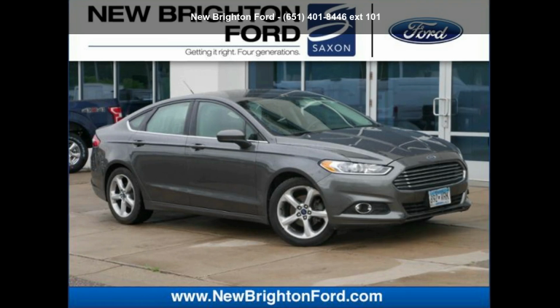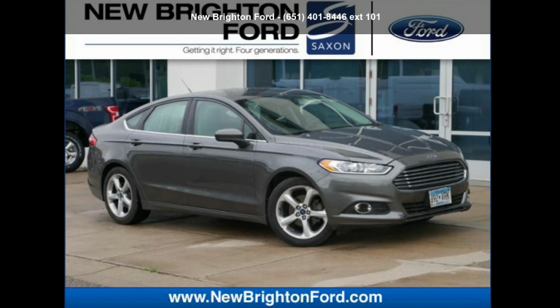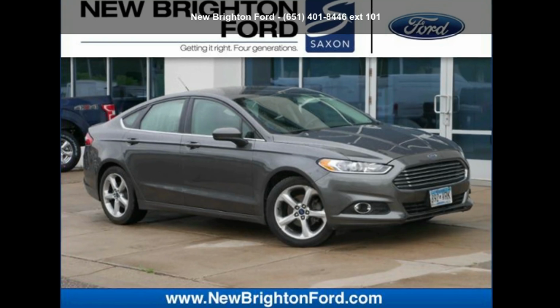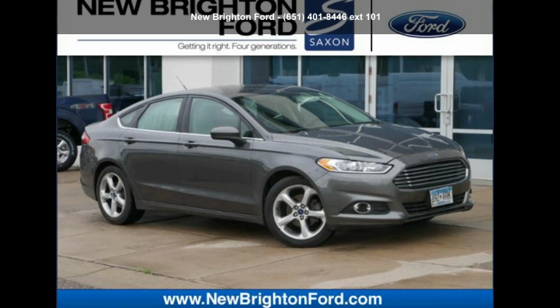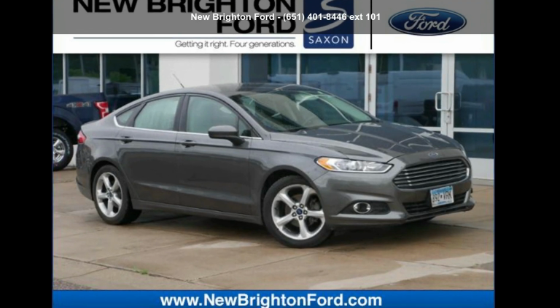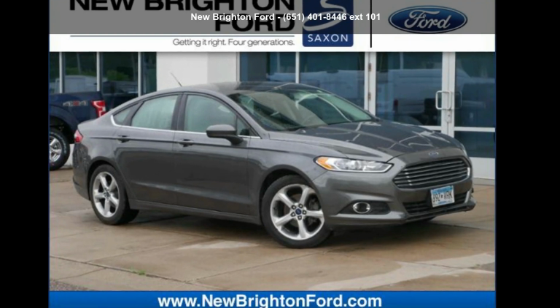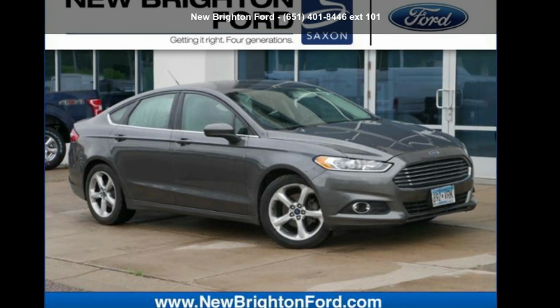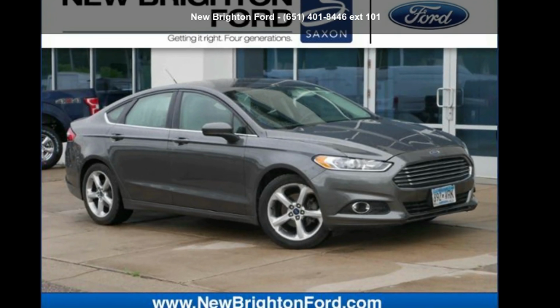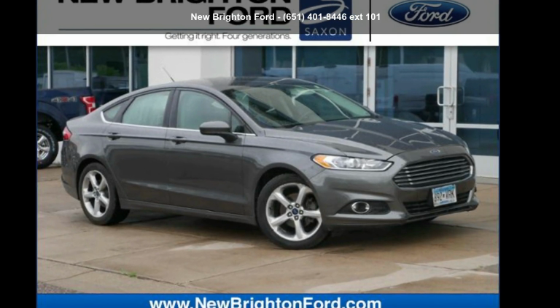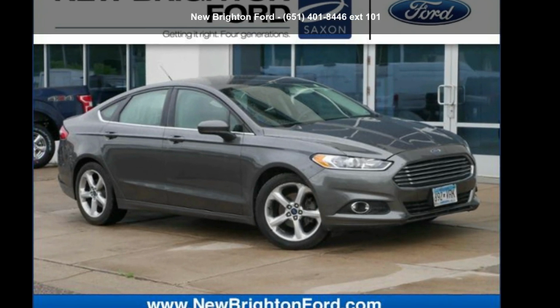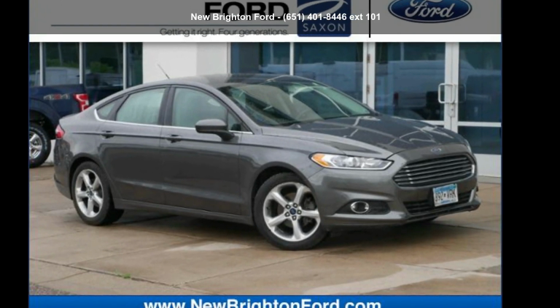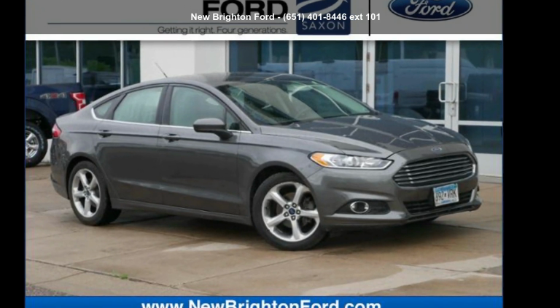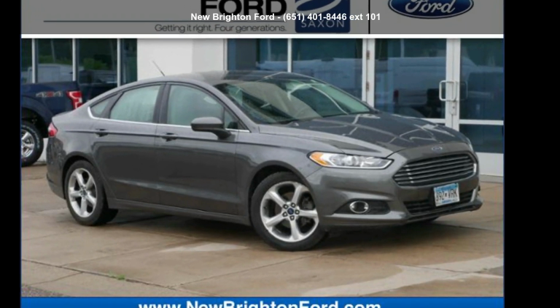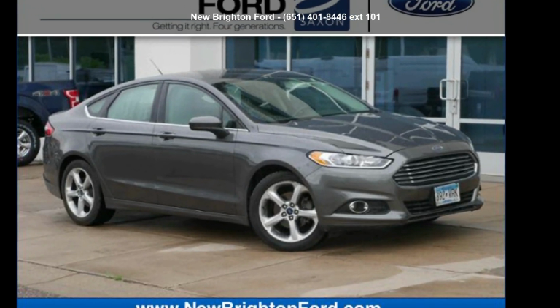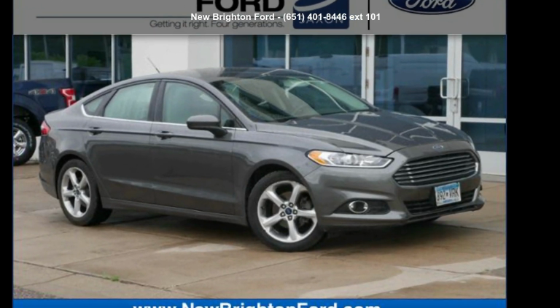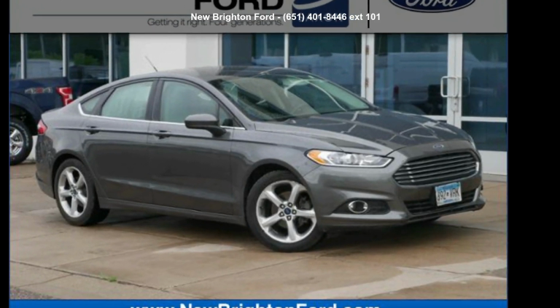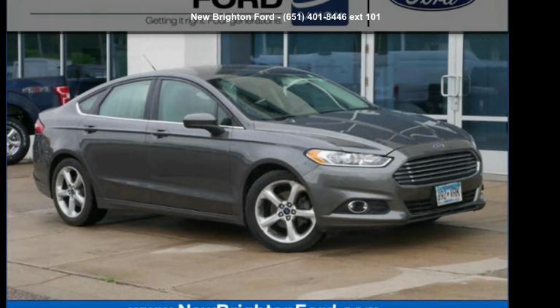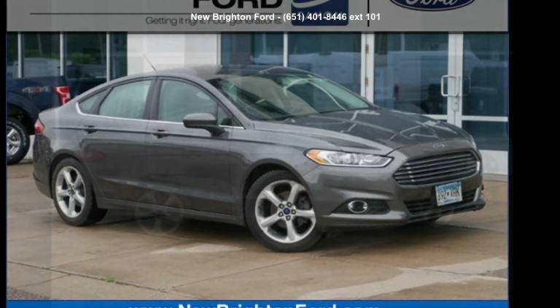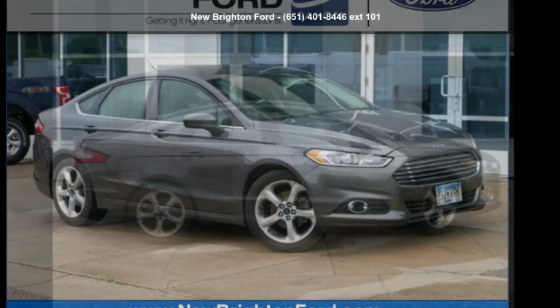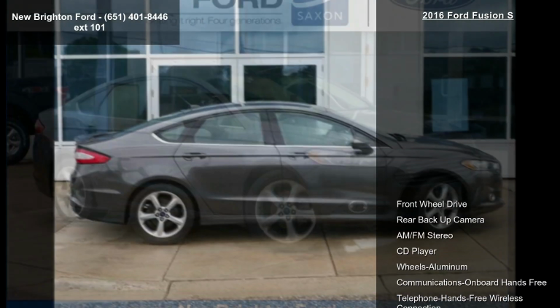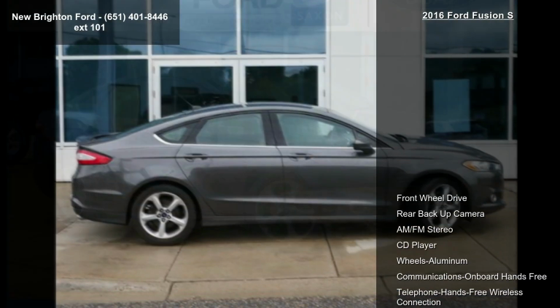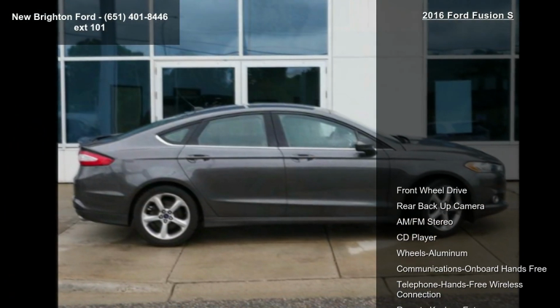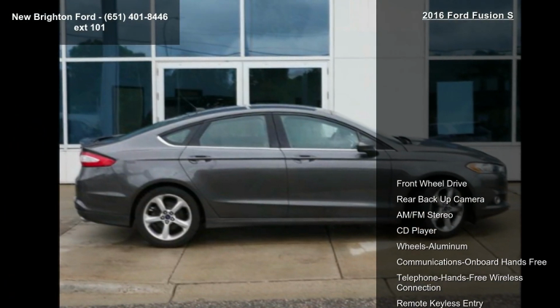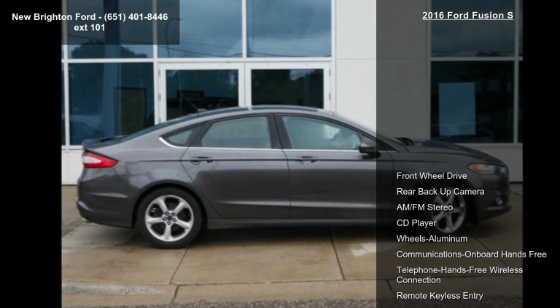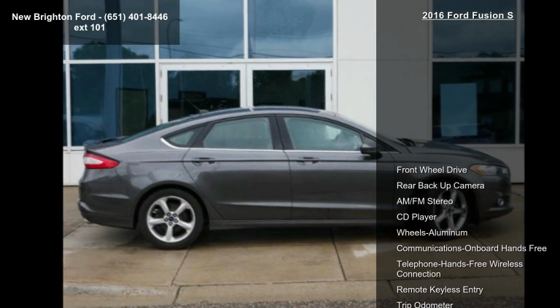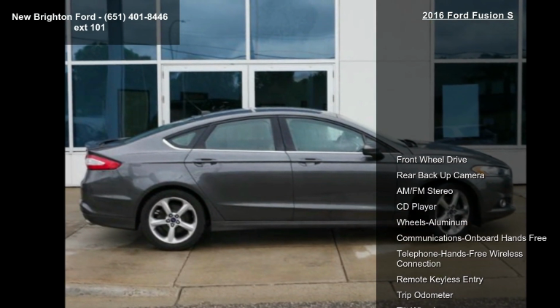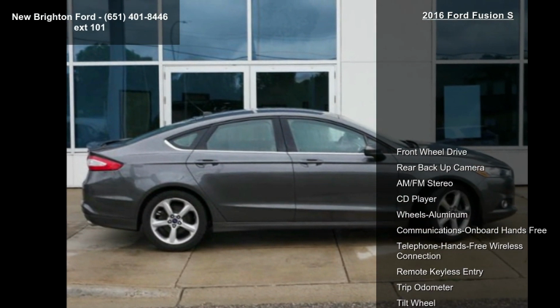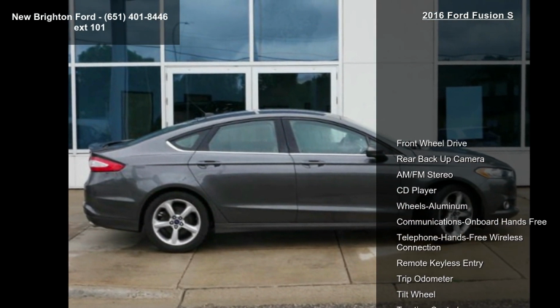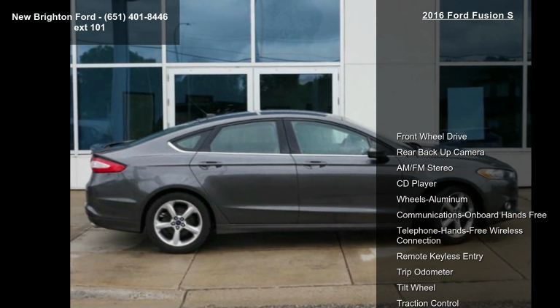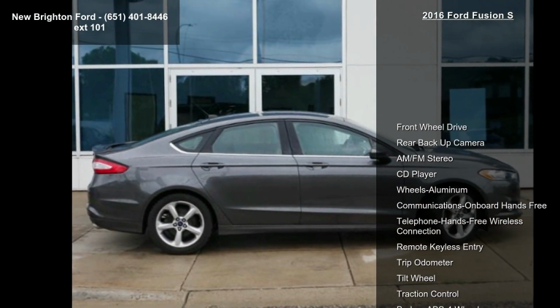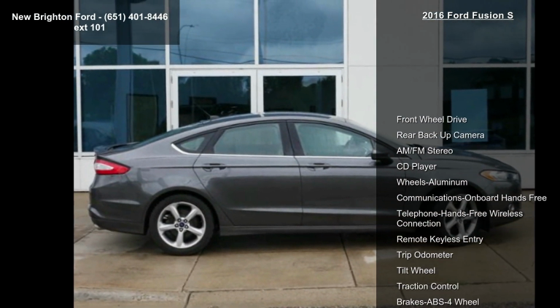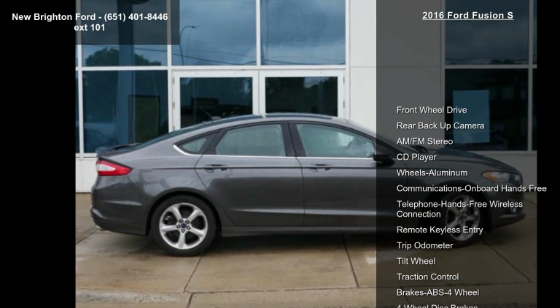Check out this Ford 2016 Fusion S. If you are looking for a first-rate auto, this one could be yours today.